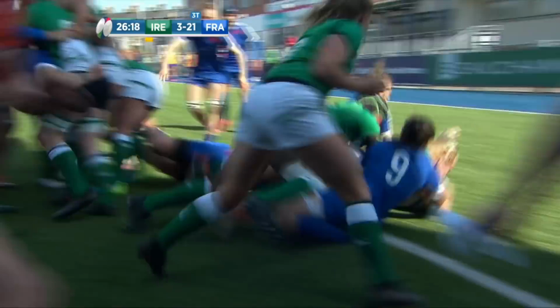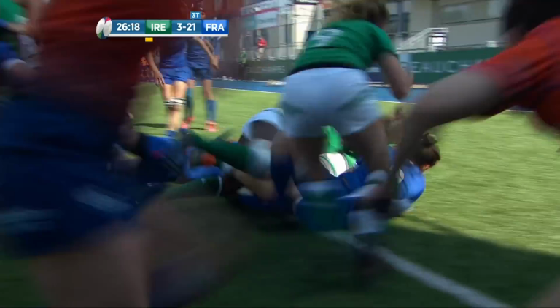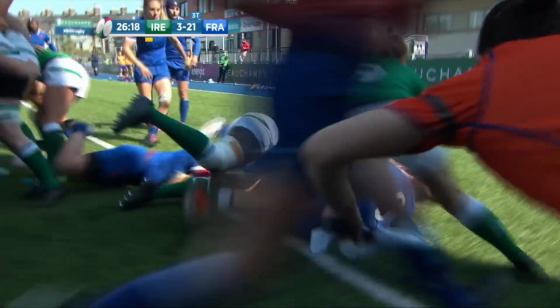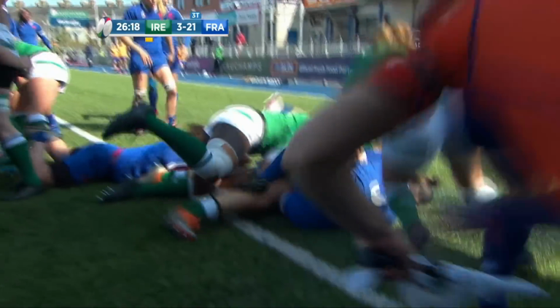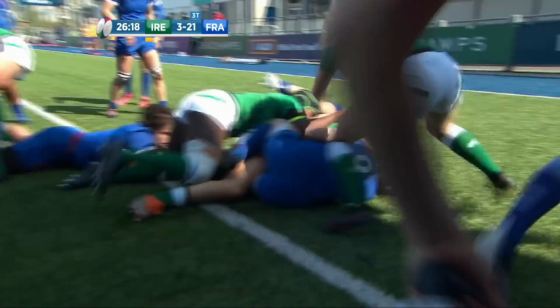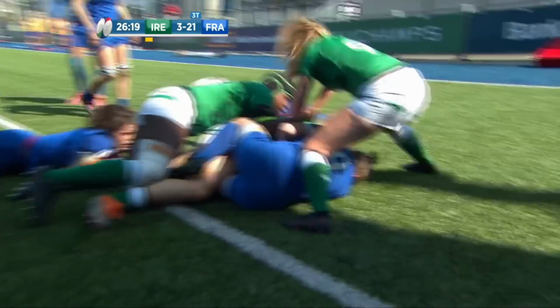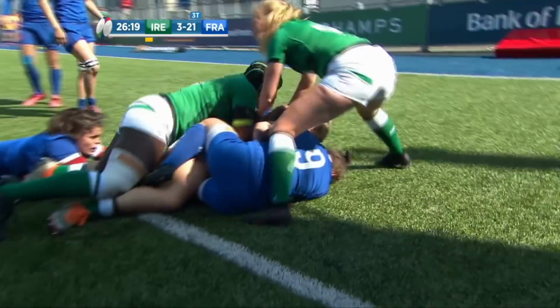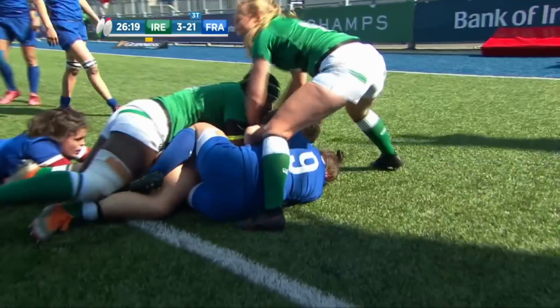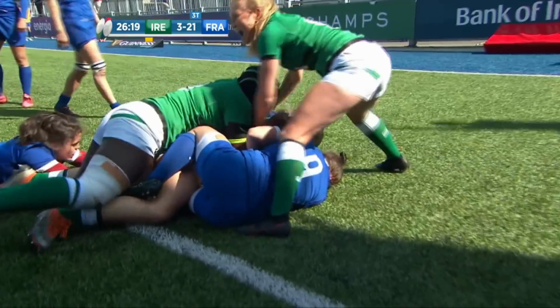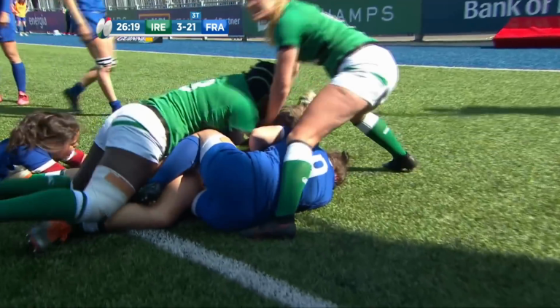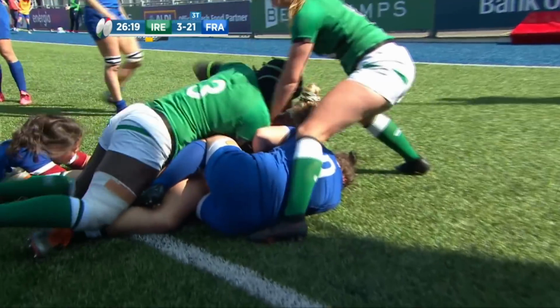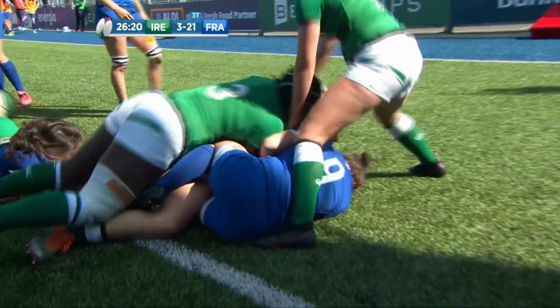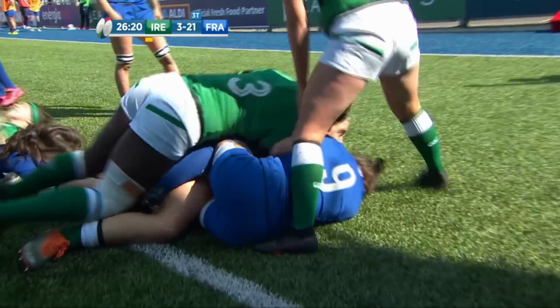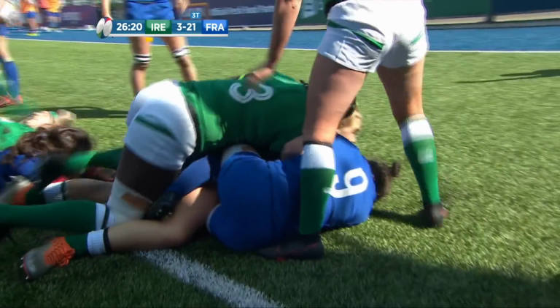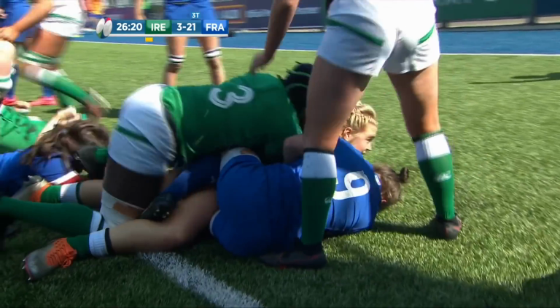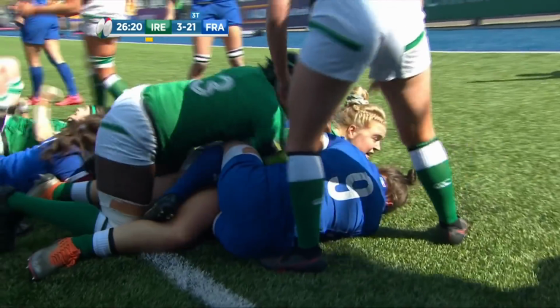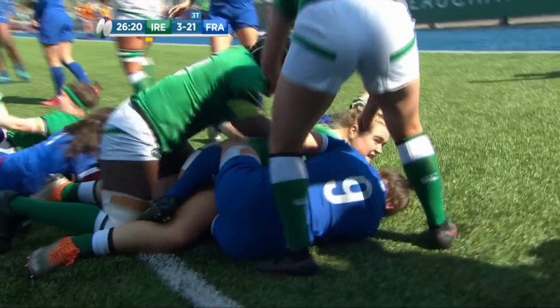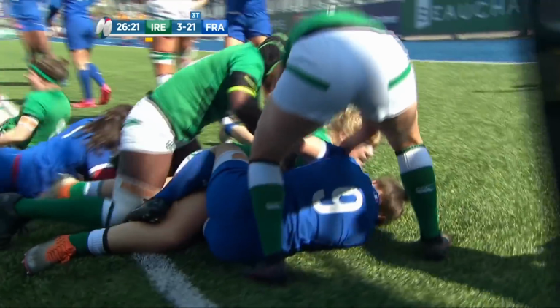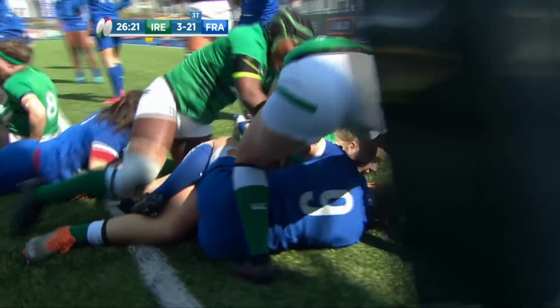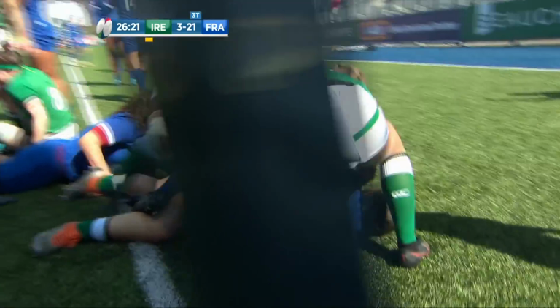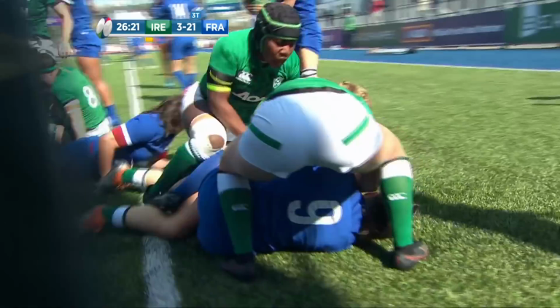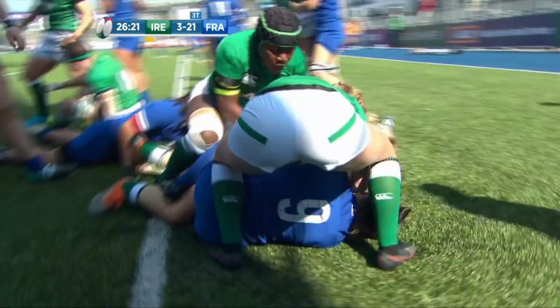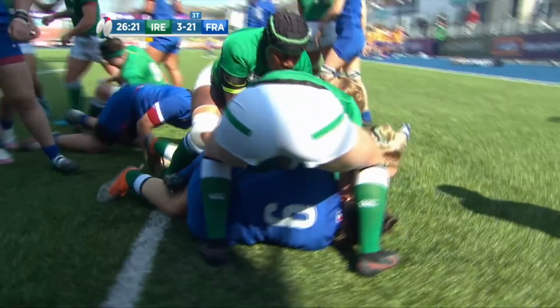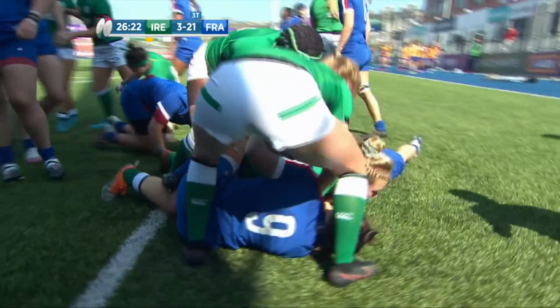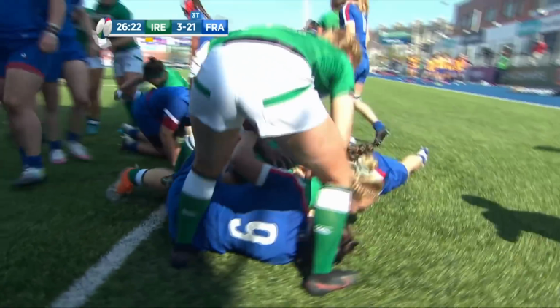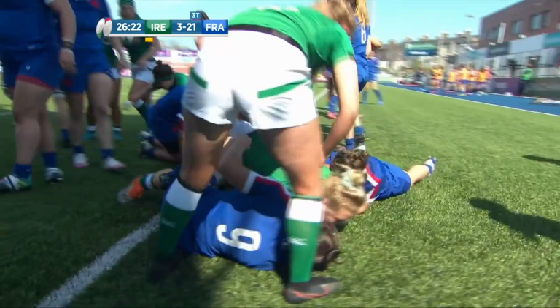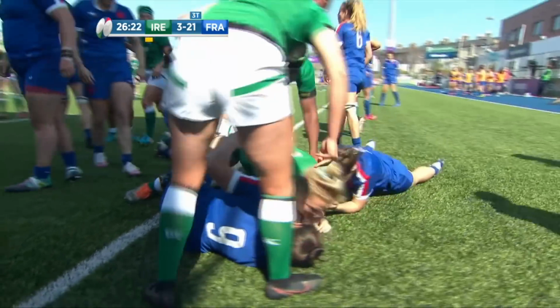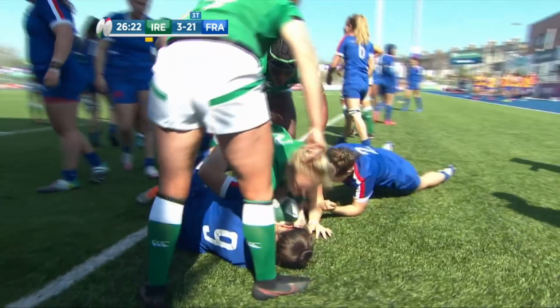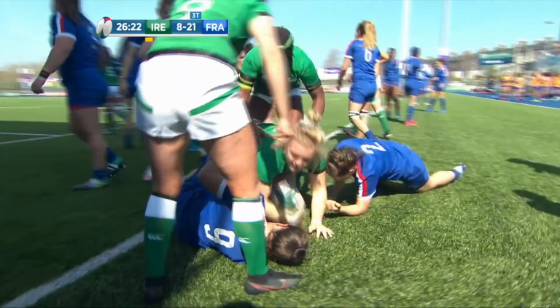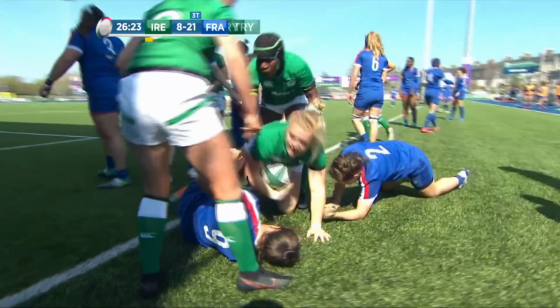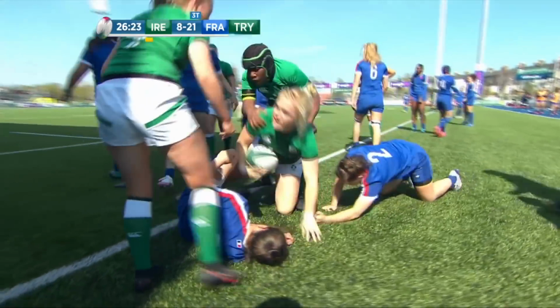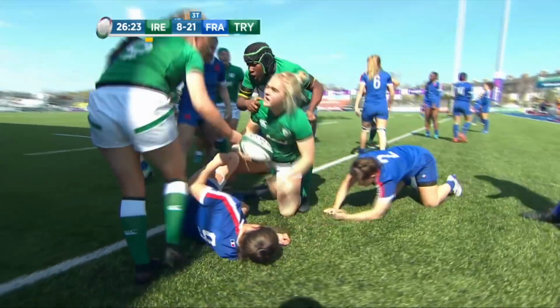Dane had to let the pack continue. France struck it — they're over the line, can they get down? Yes they can! Tina Maloney strikes back for Ireland.